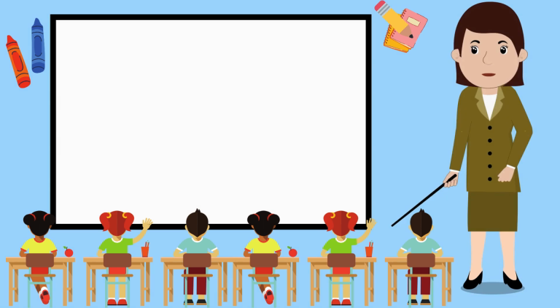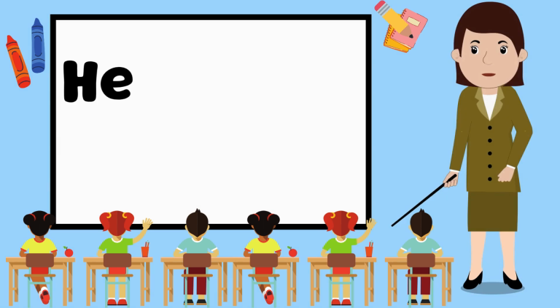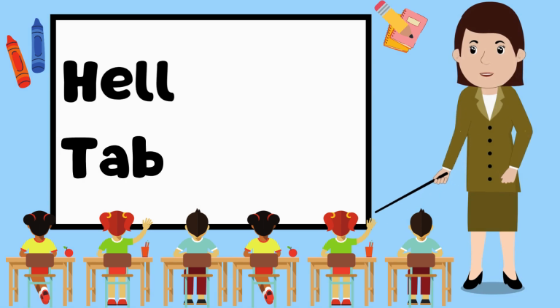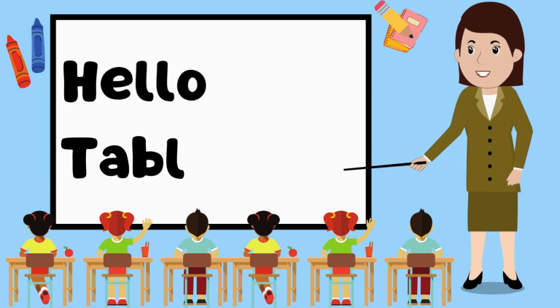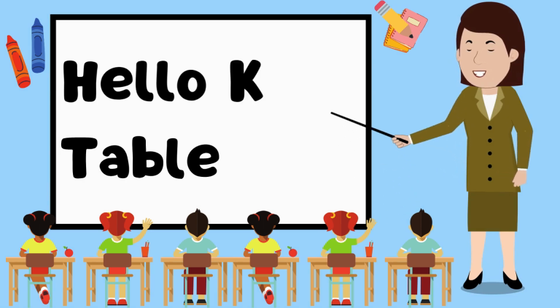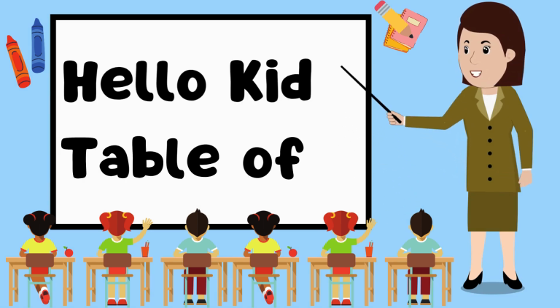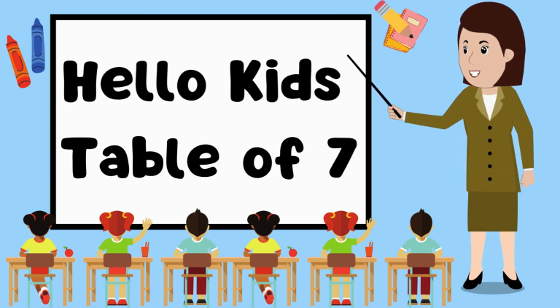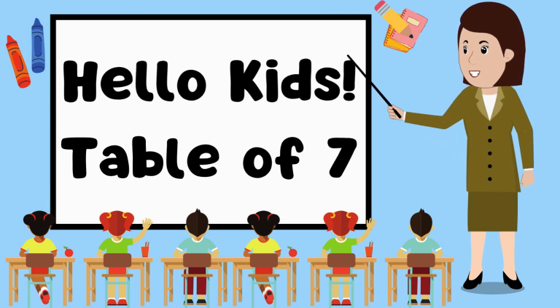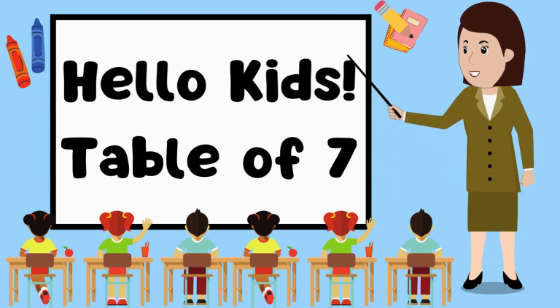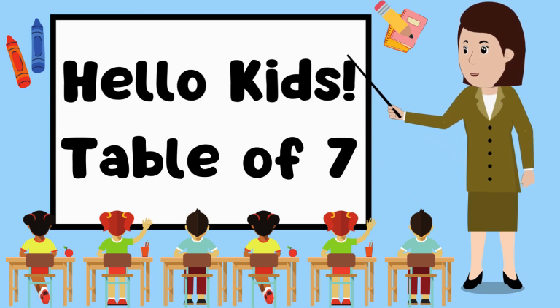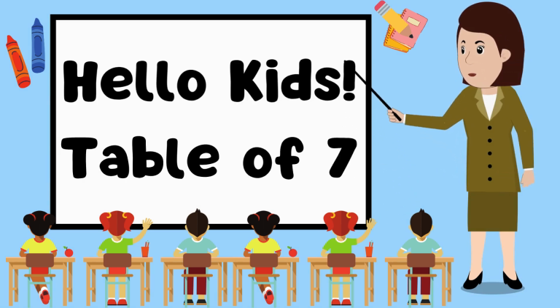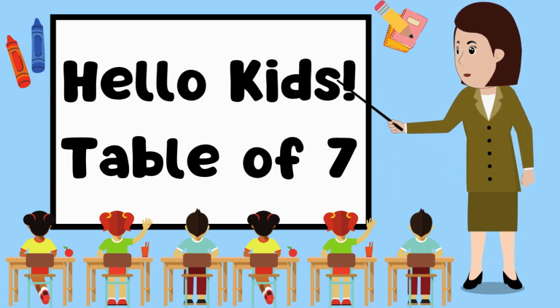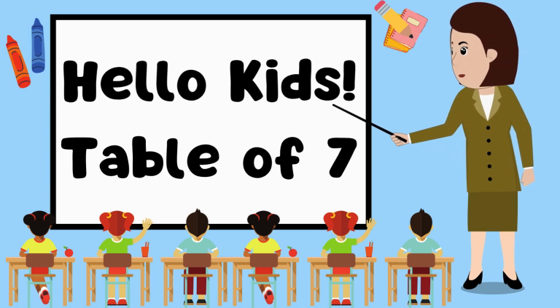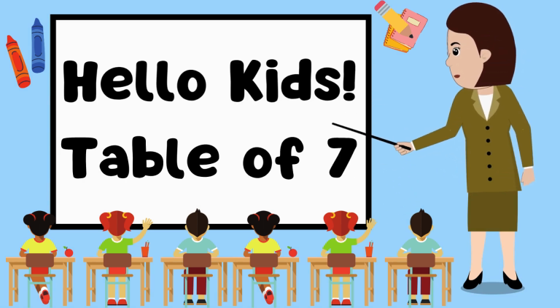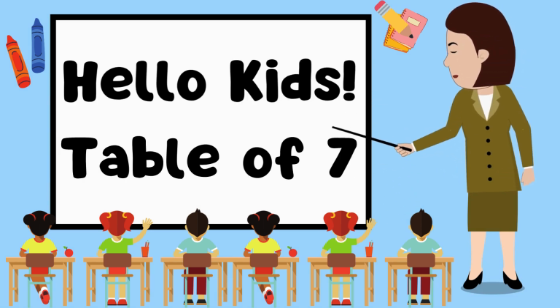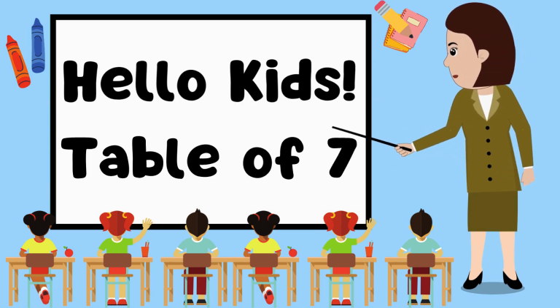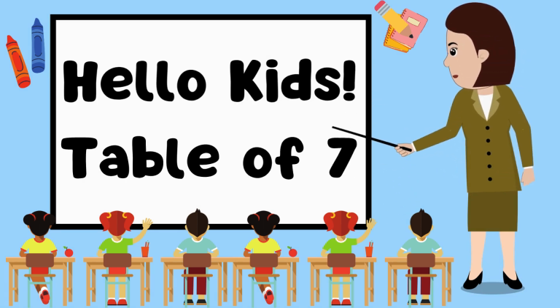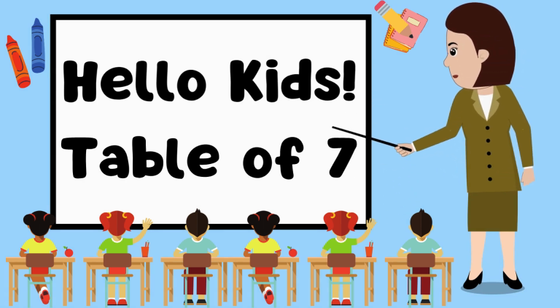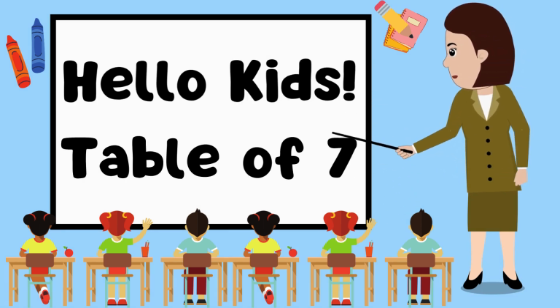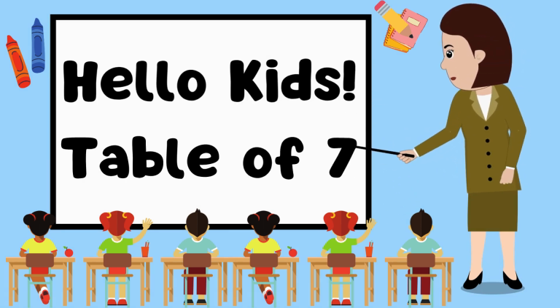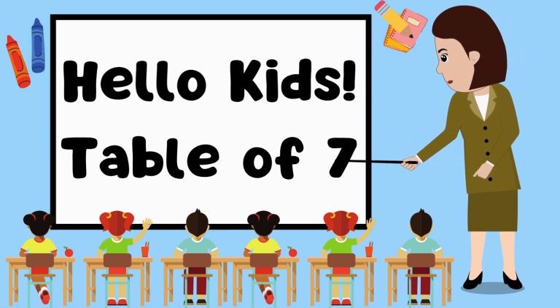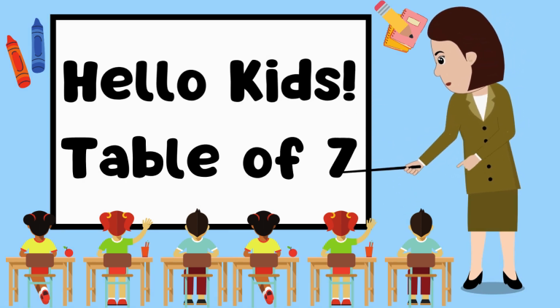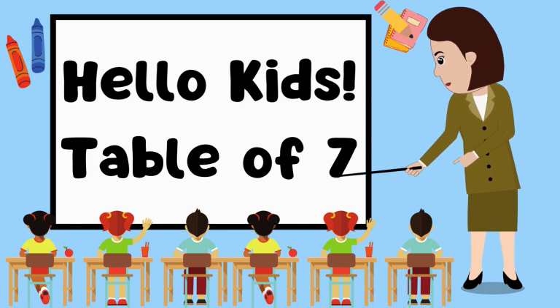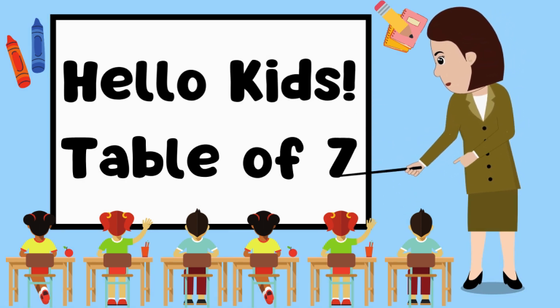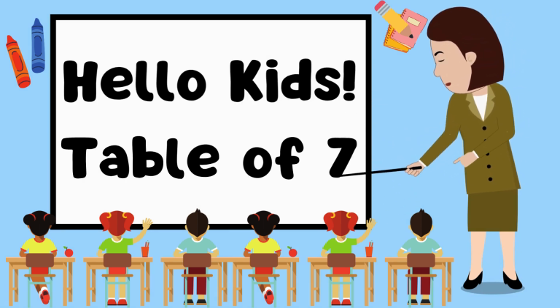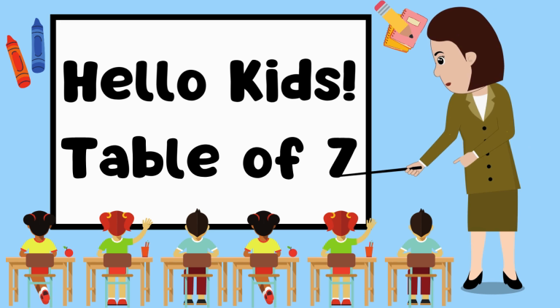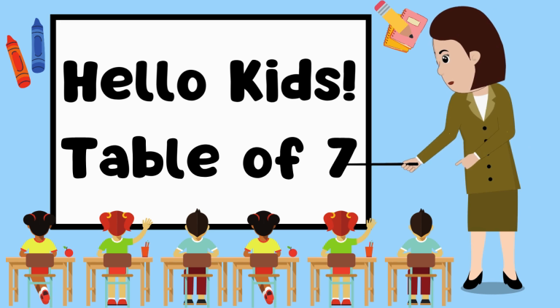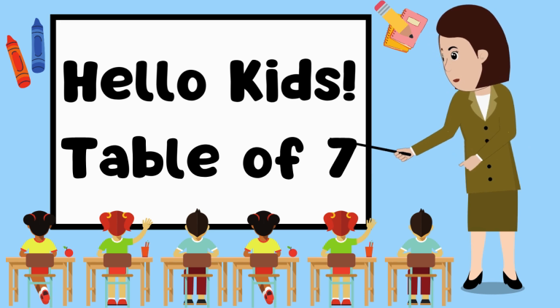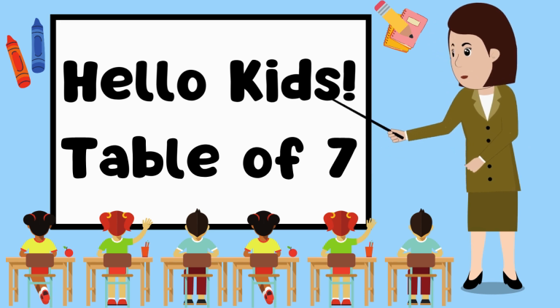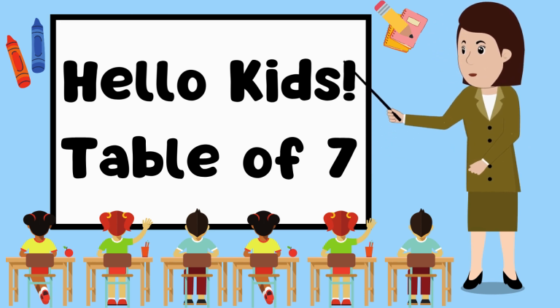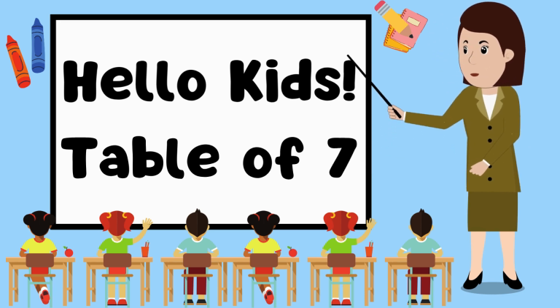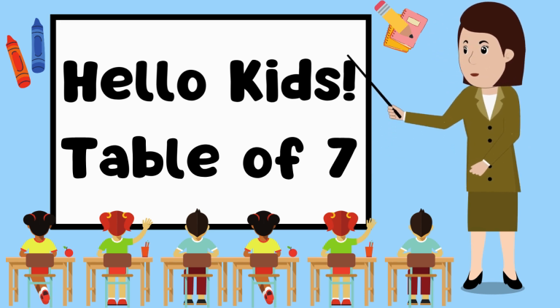Hello kids, today we will learn the table of 7. Are you ready? Let us start.